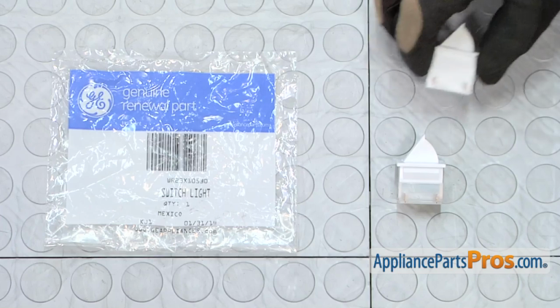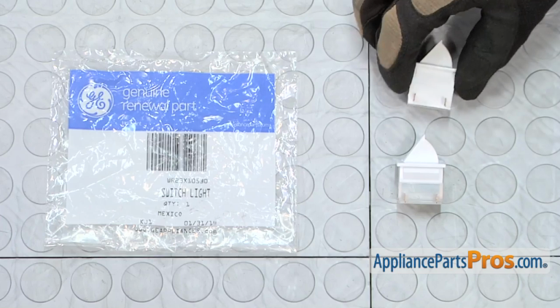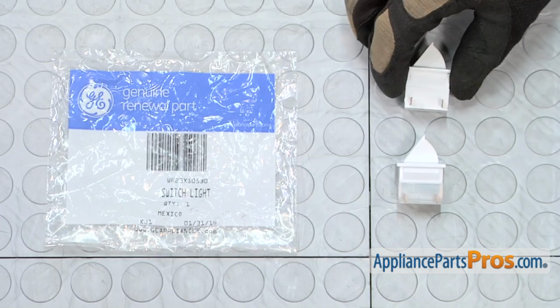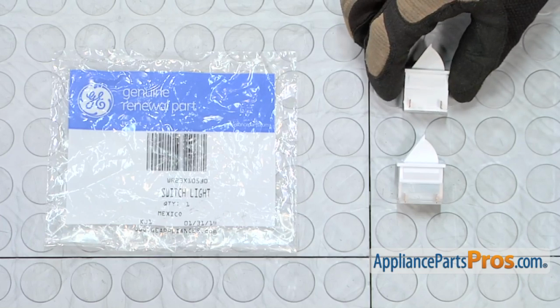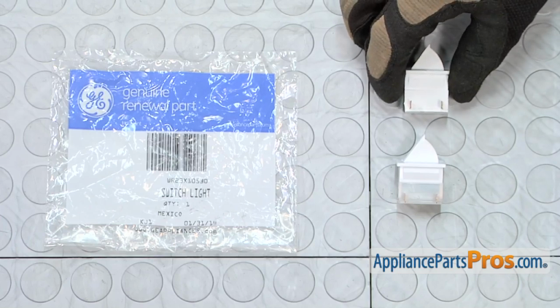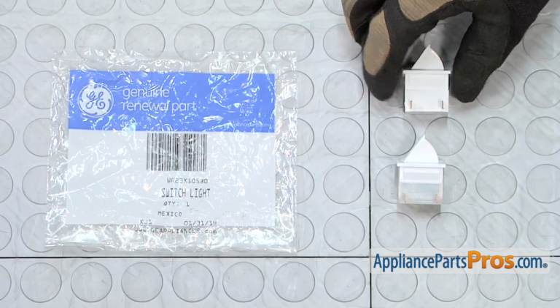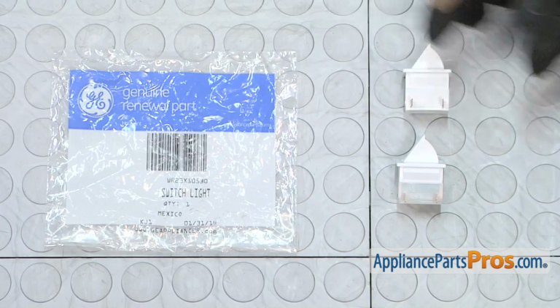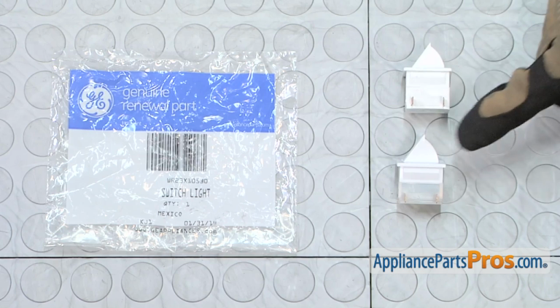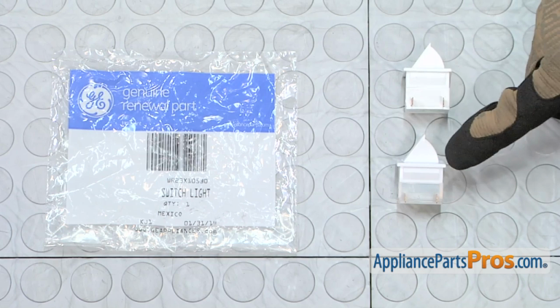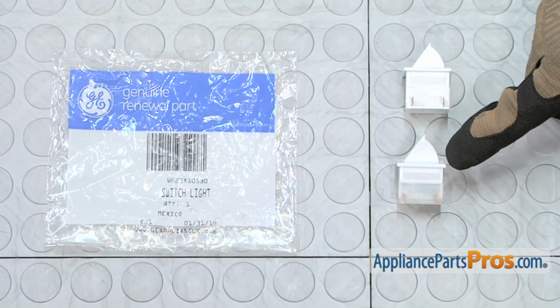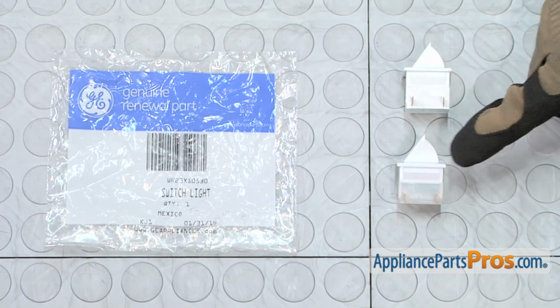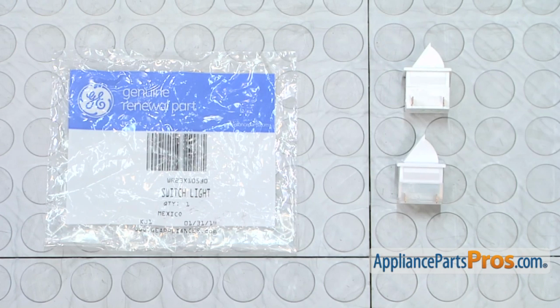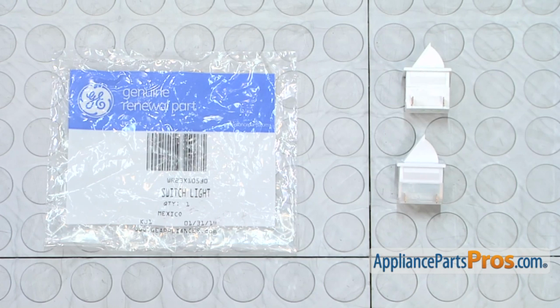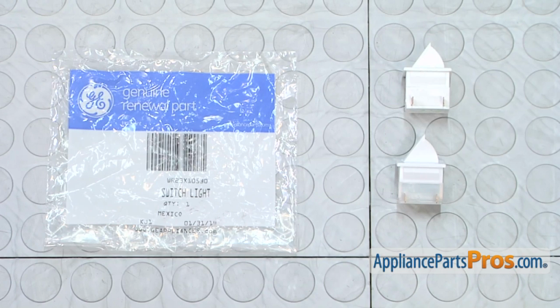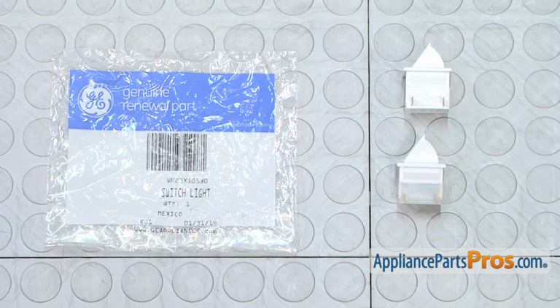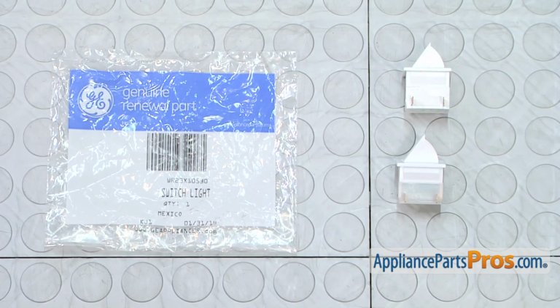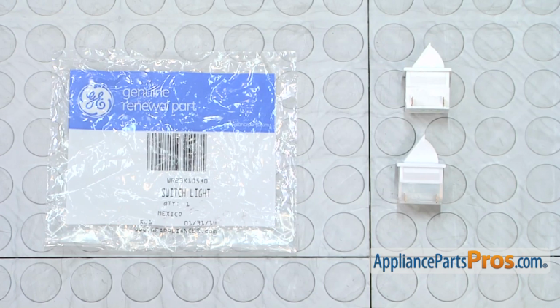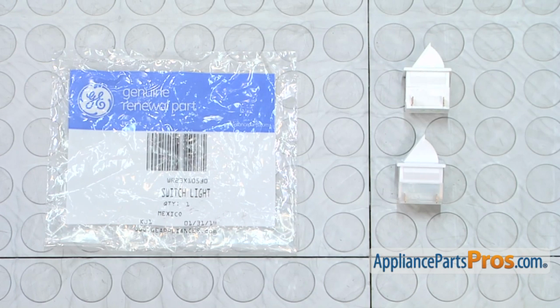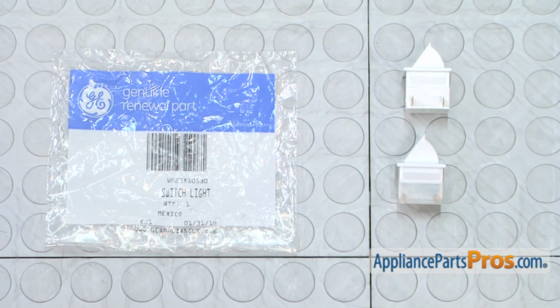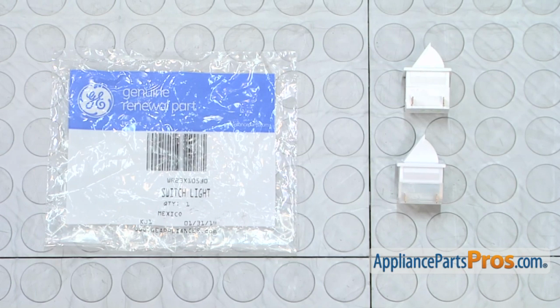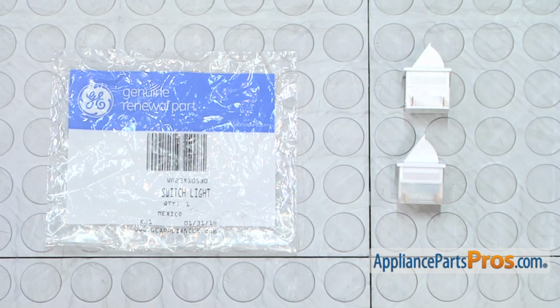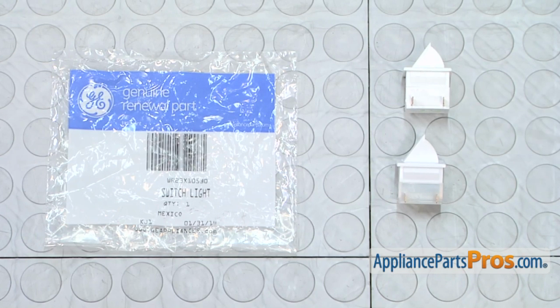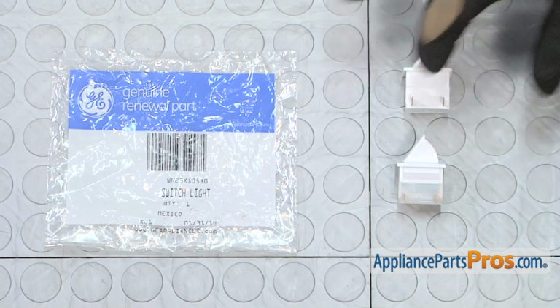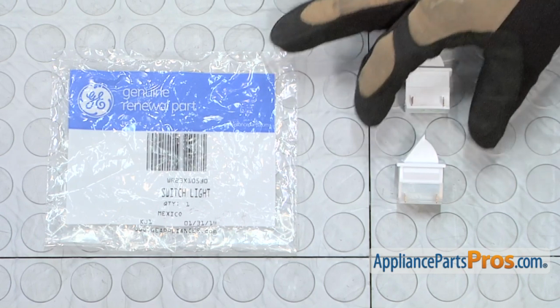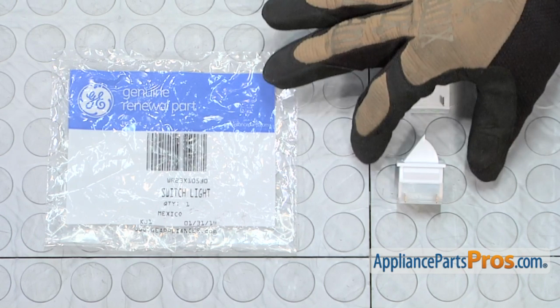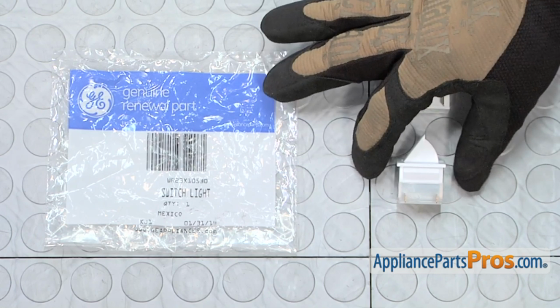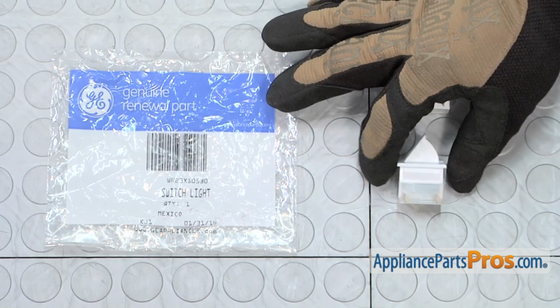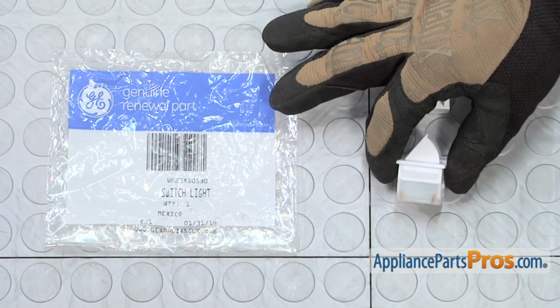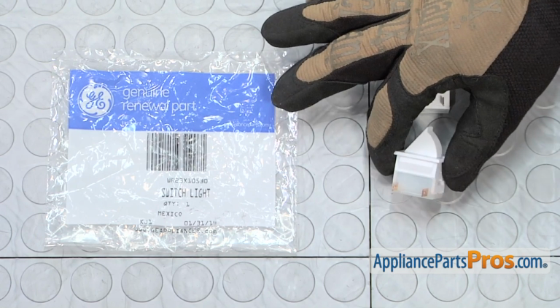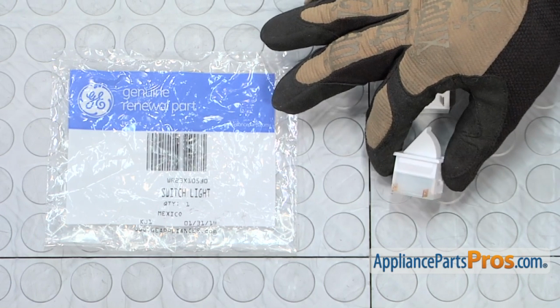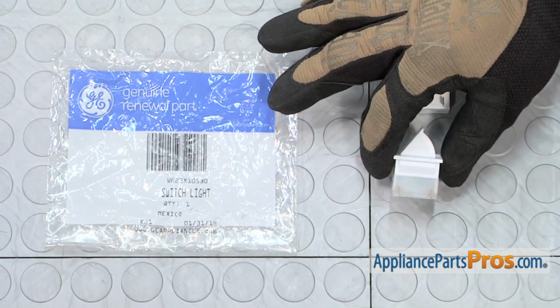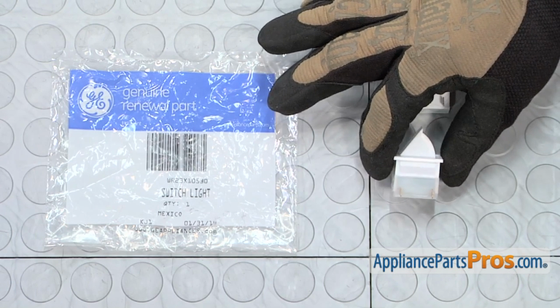Here's the old light switch next to the new one. If you already have one of these, great. If not, you can get it at AppliancePartsPros.com.